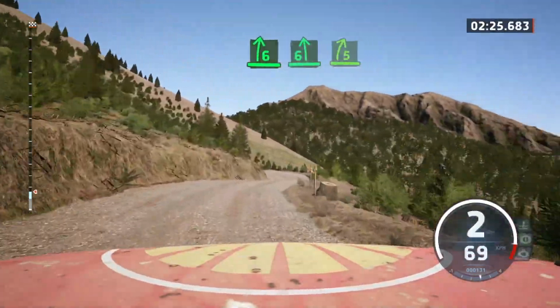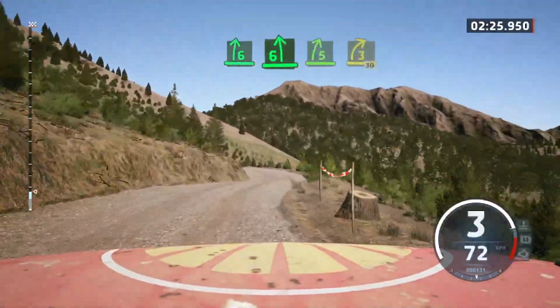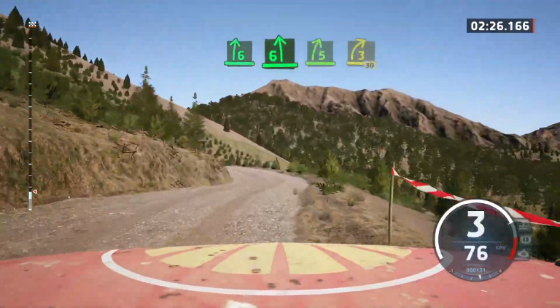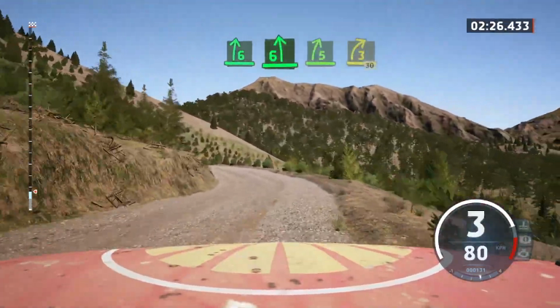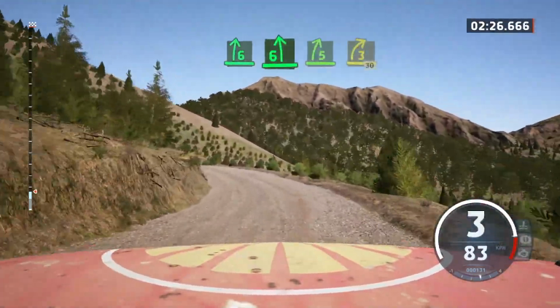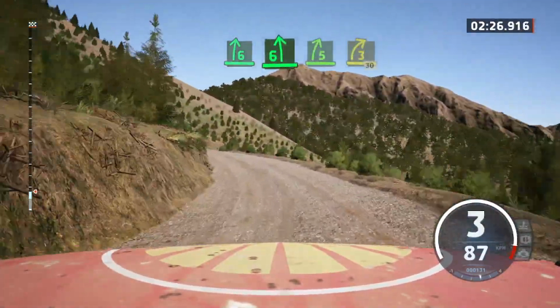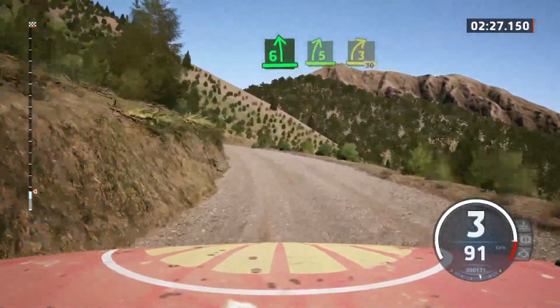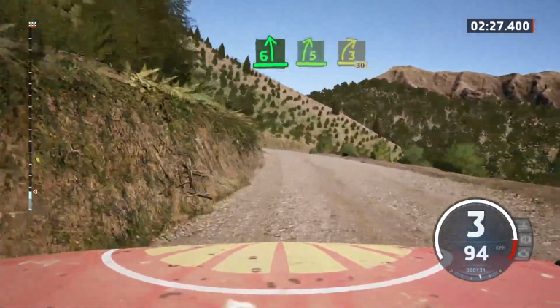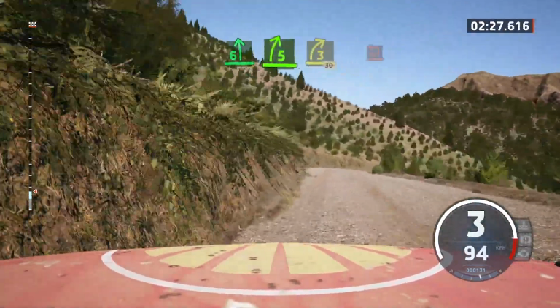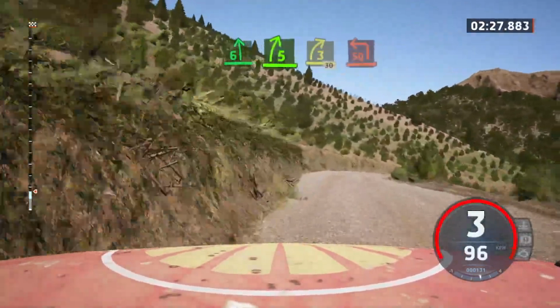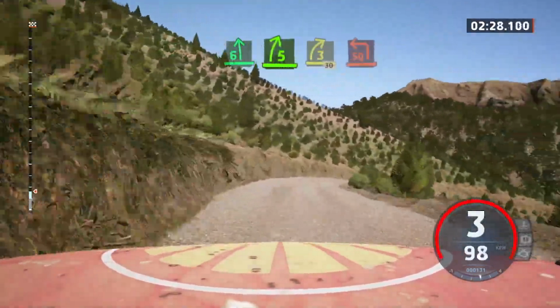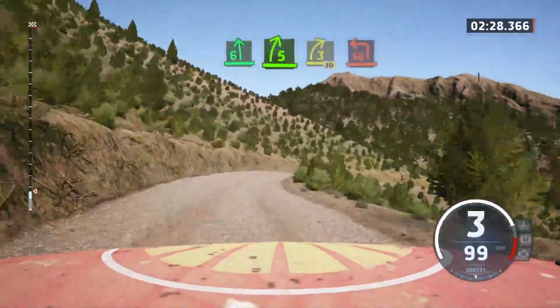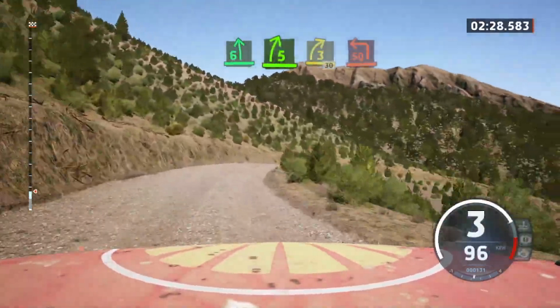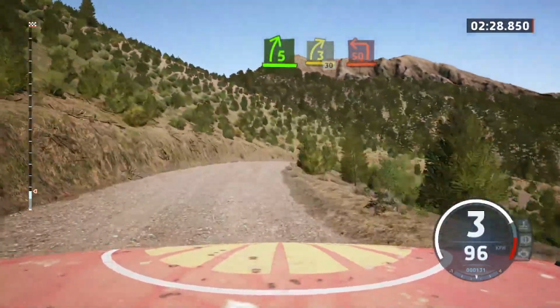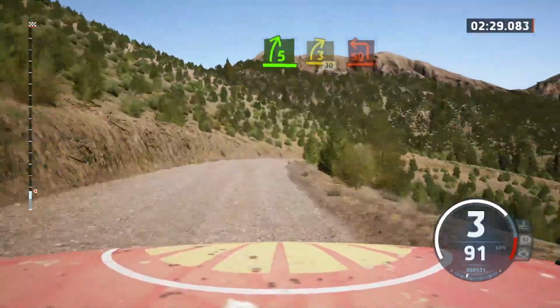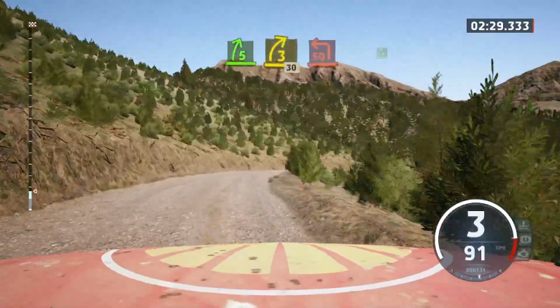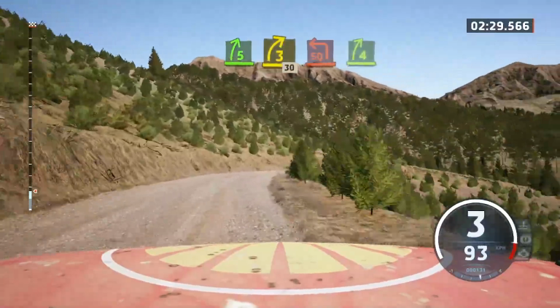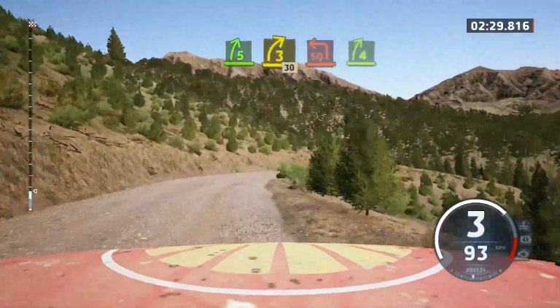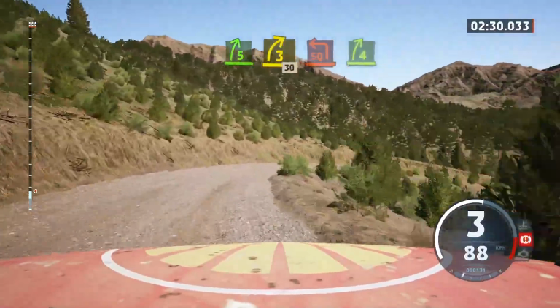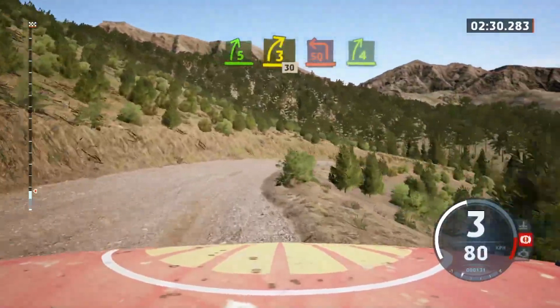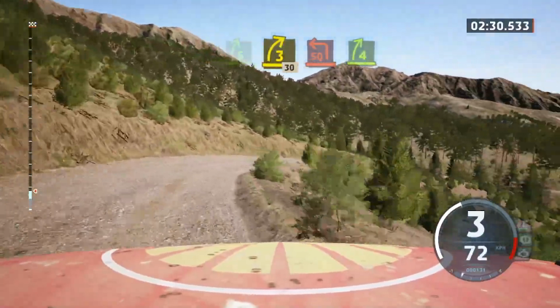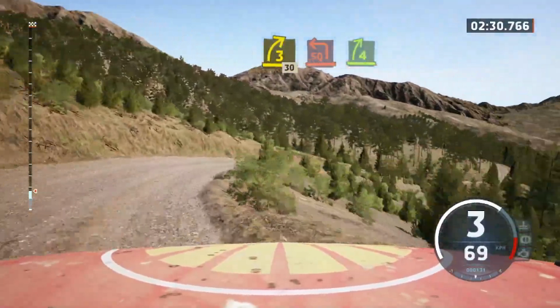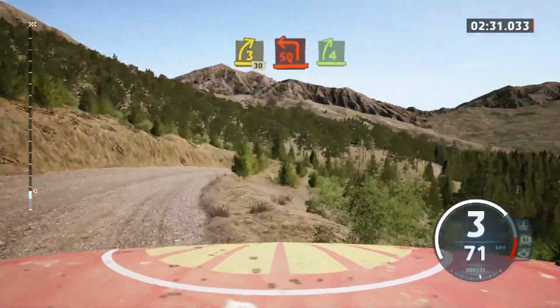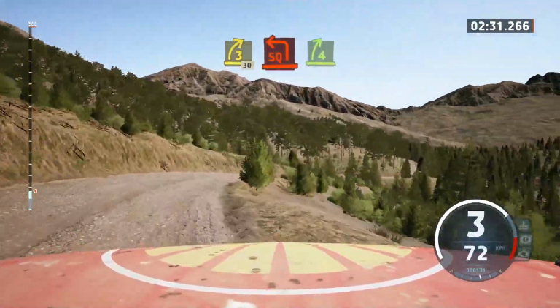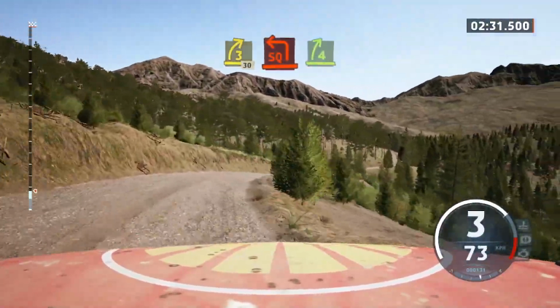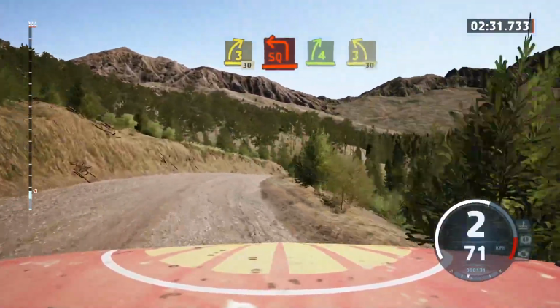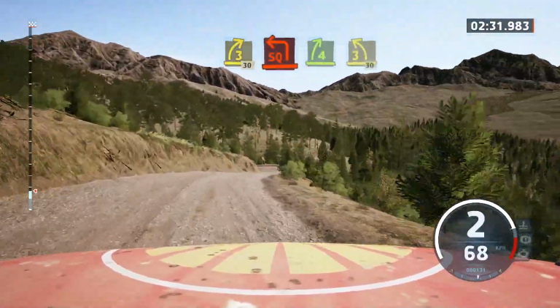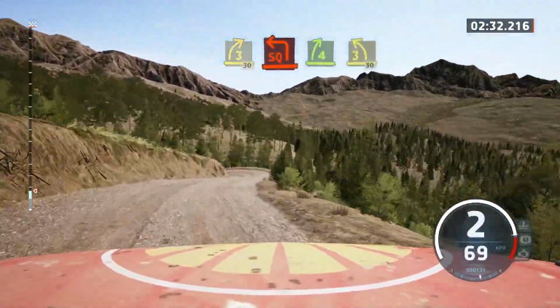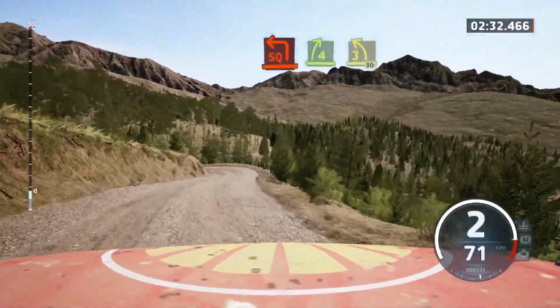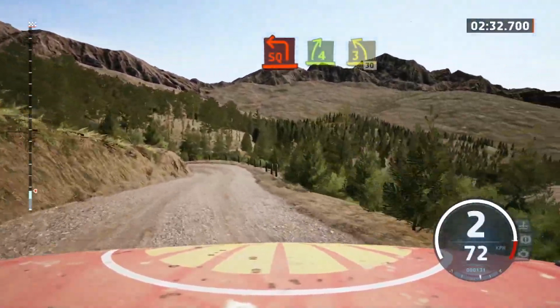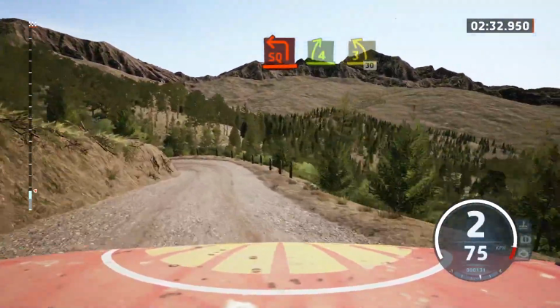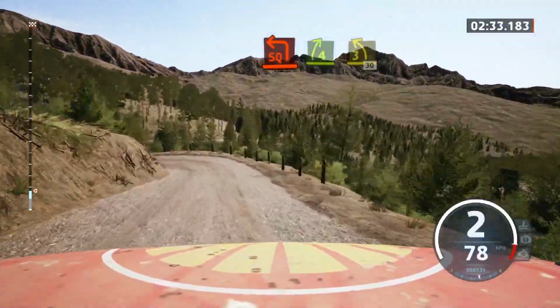Tightens, tightens, tightens, tightens, and 4 right, short, into 3 left, short, 30.